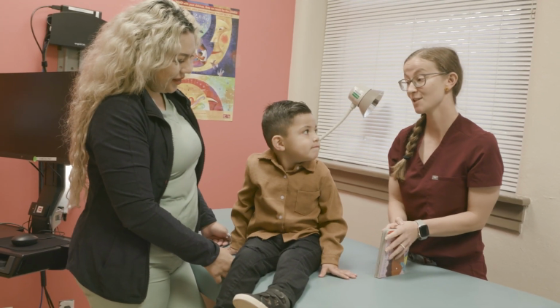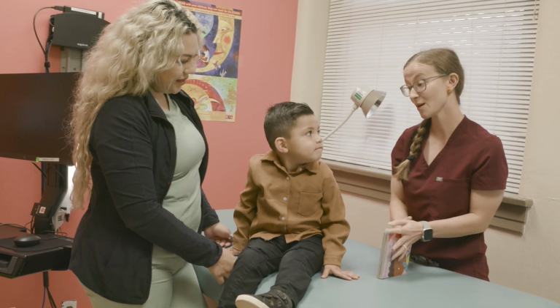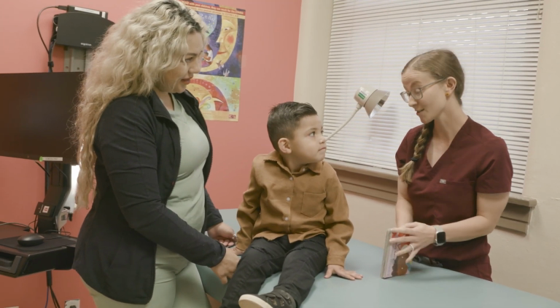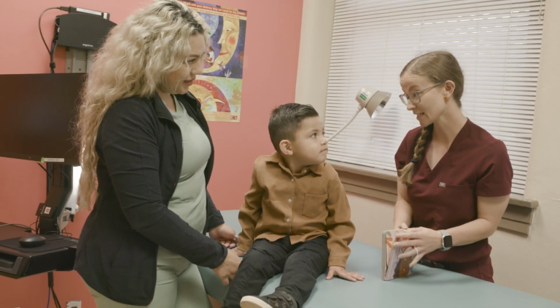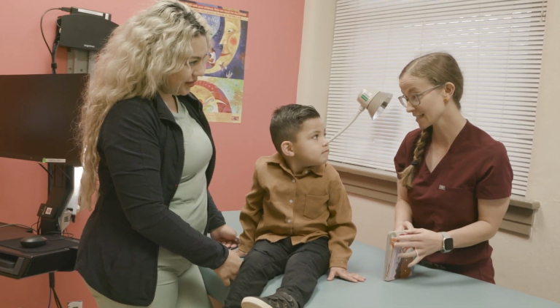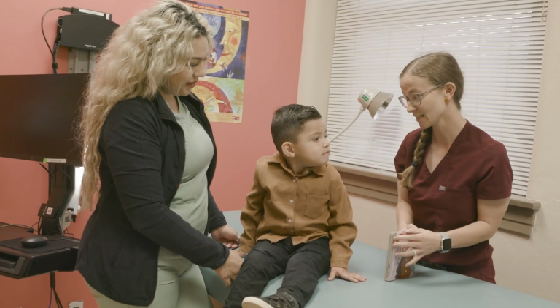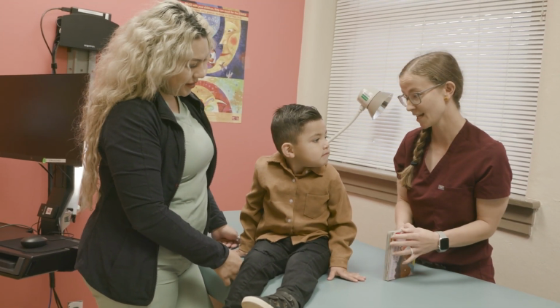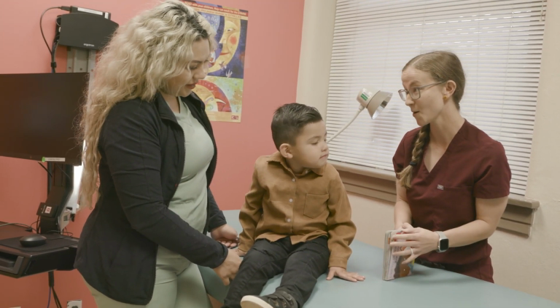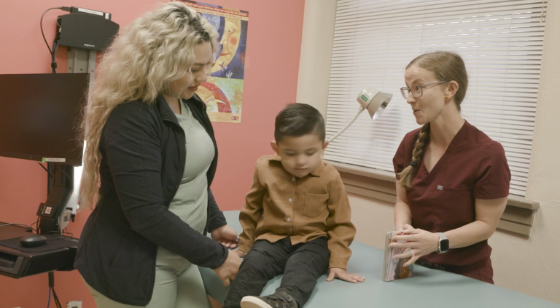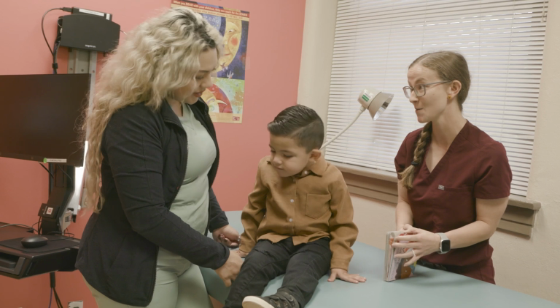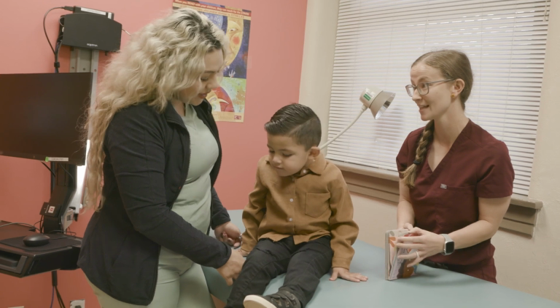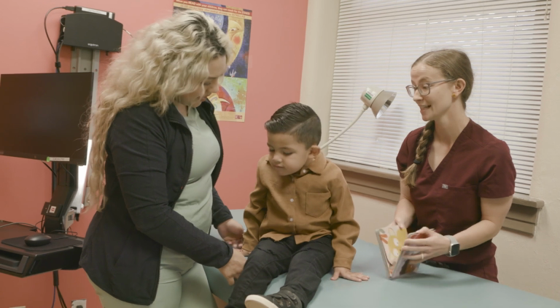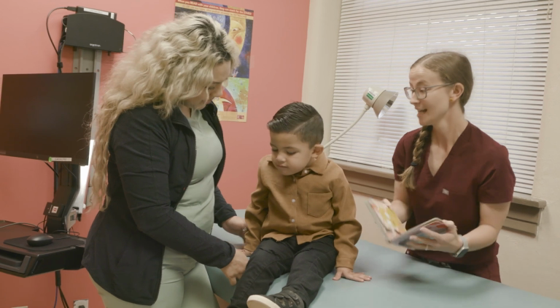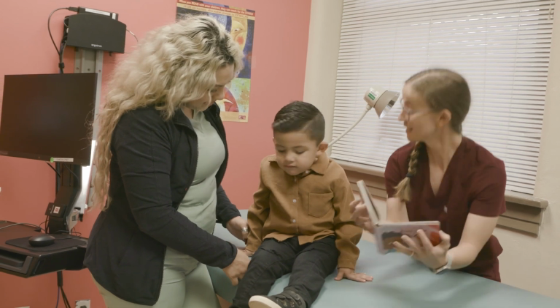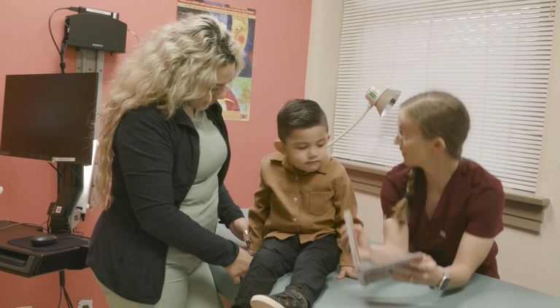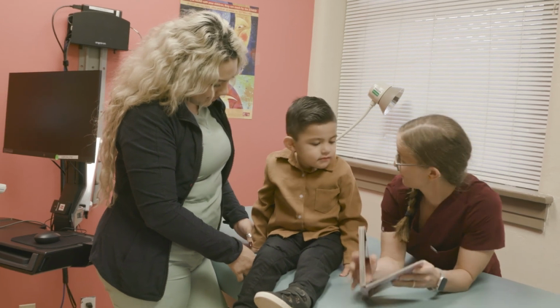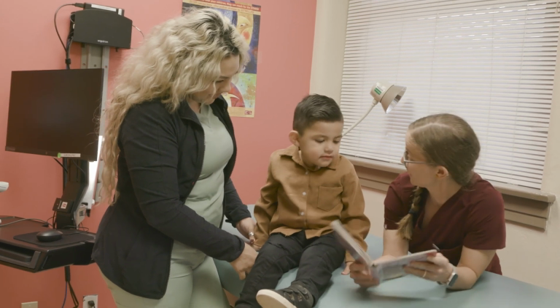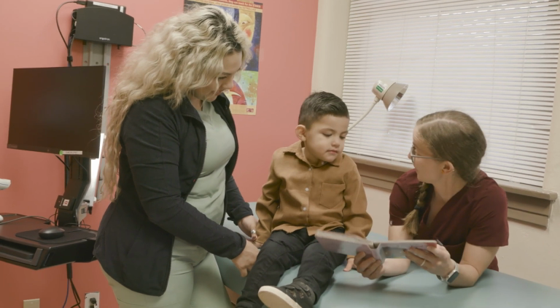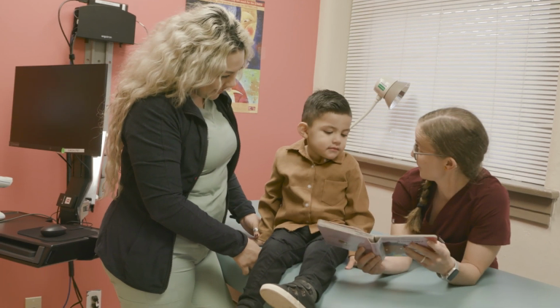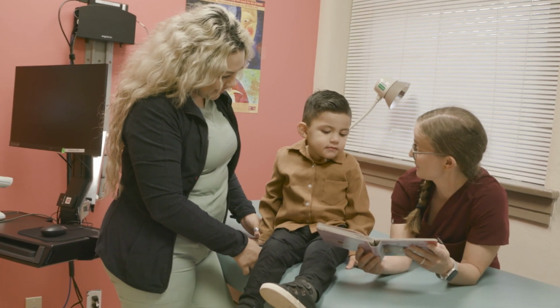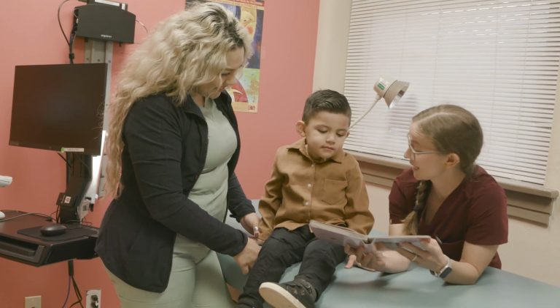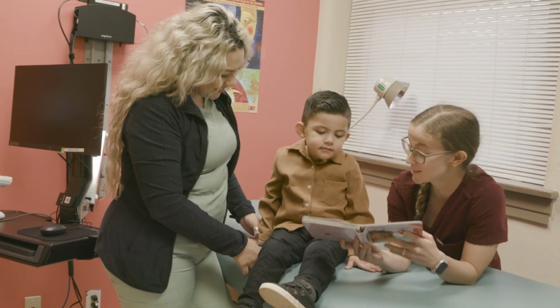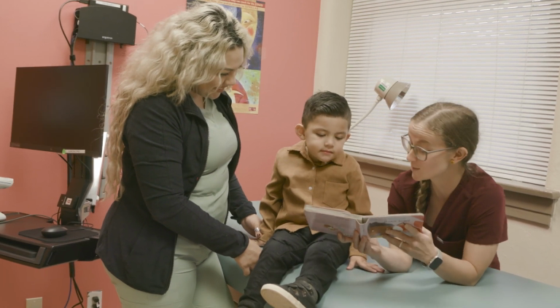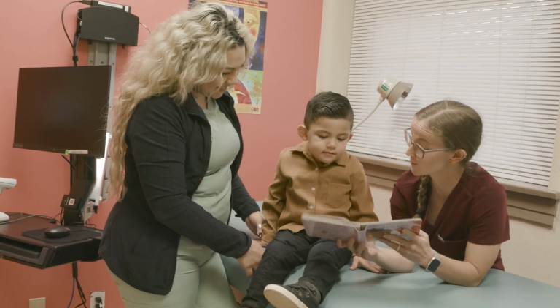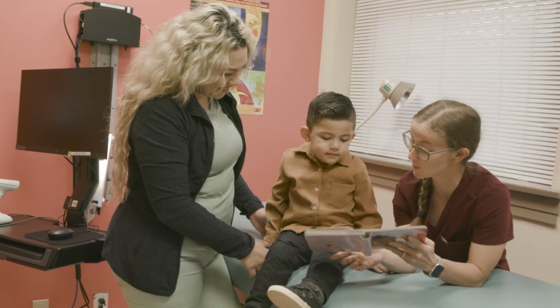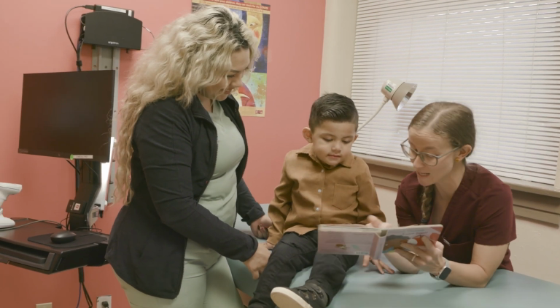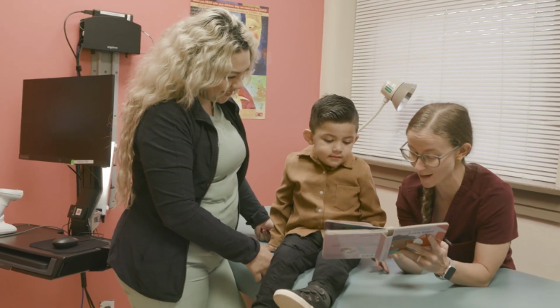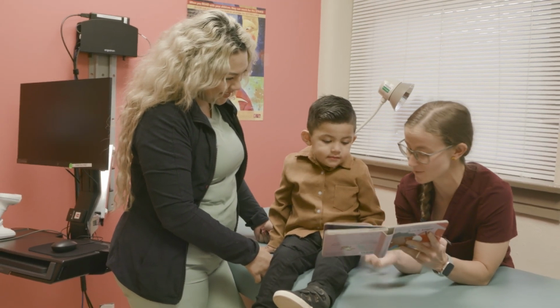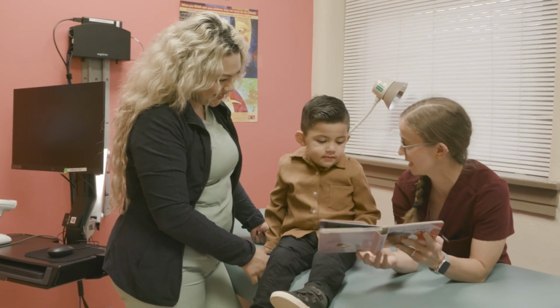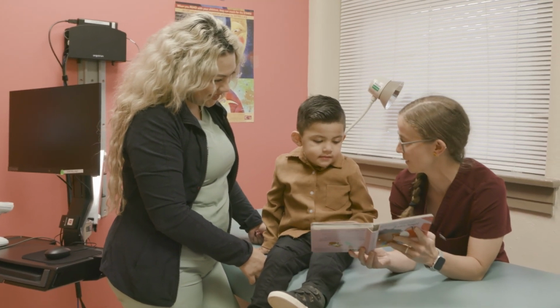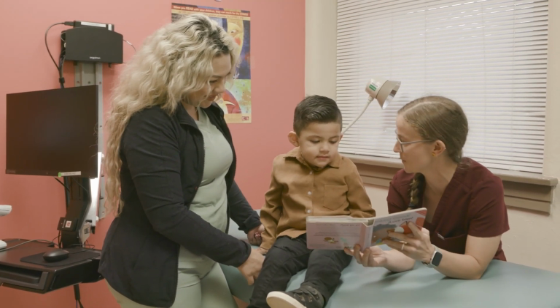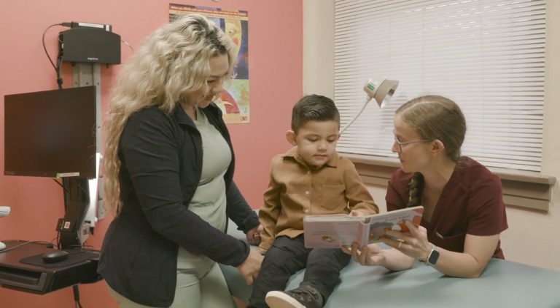Do you guys already get to read at home? Say yes. Do you guys read at home? Can you show me how you read at home?